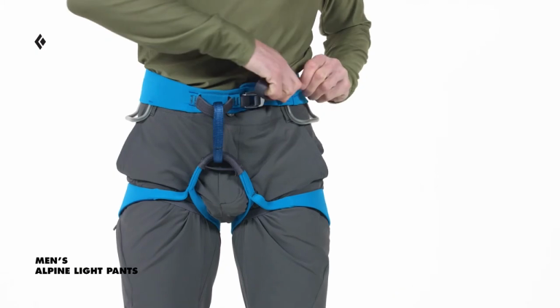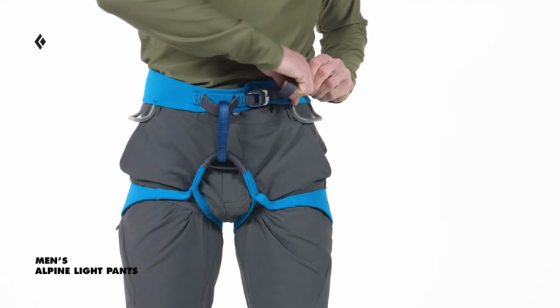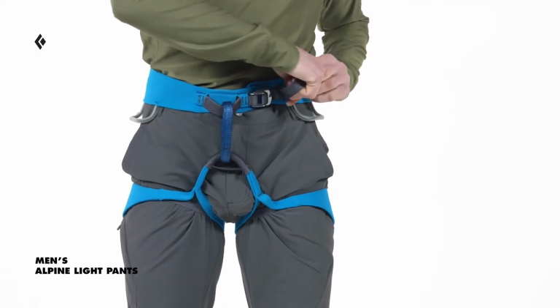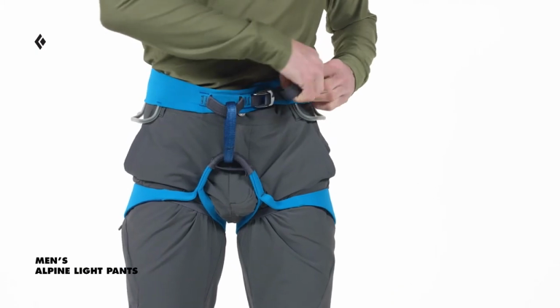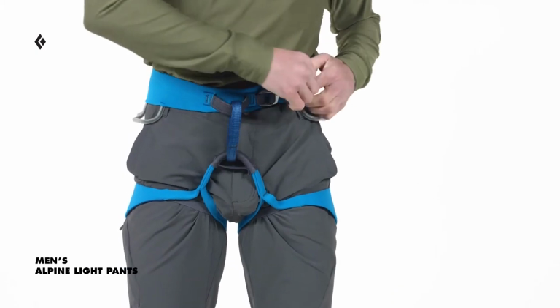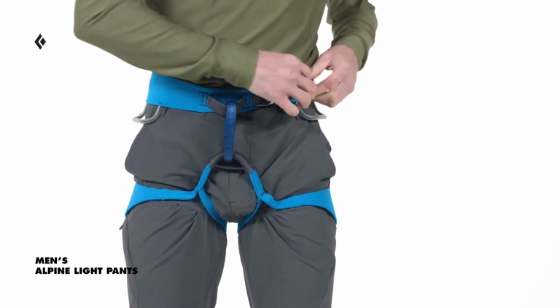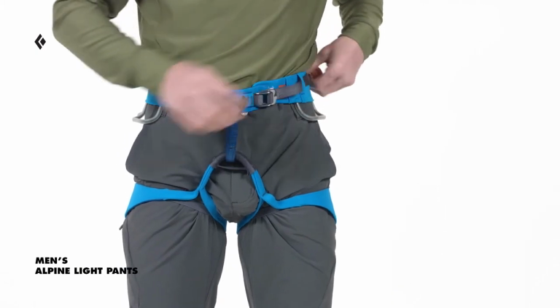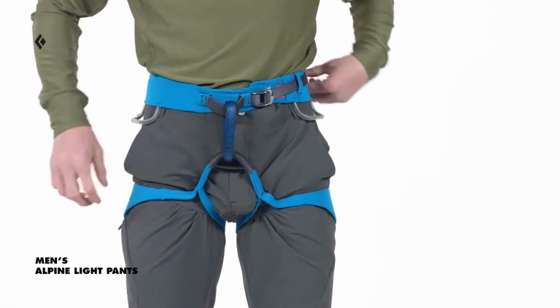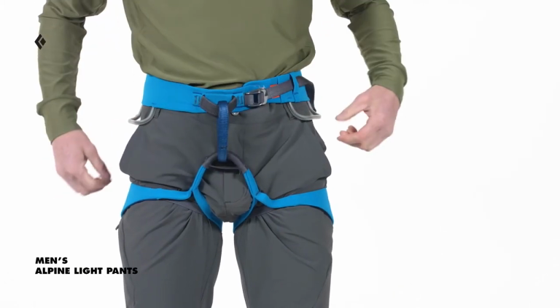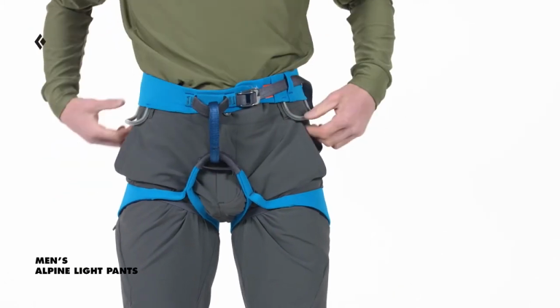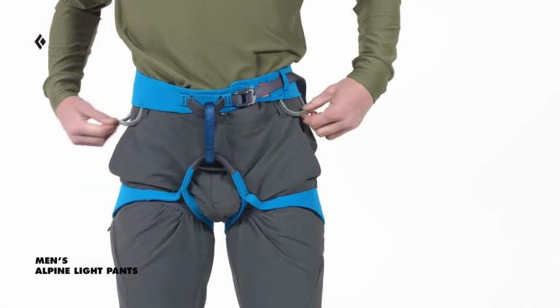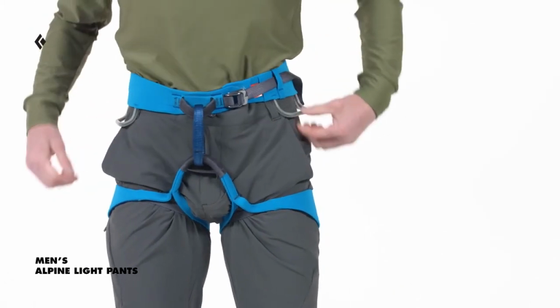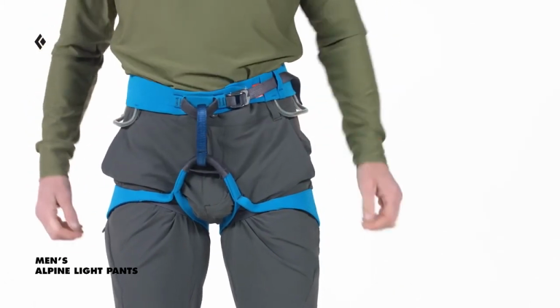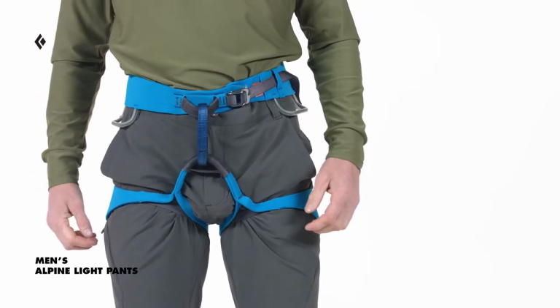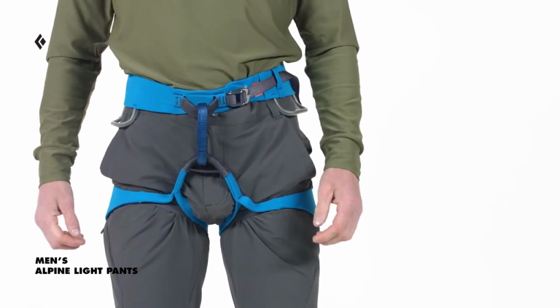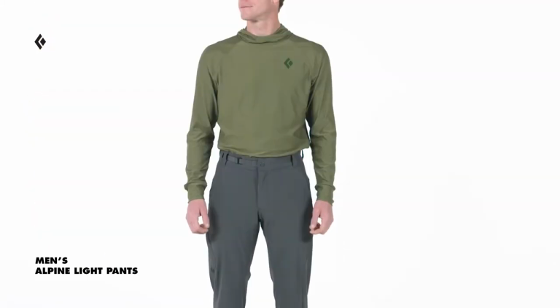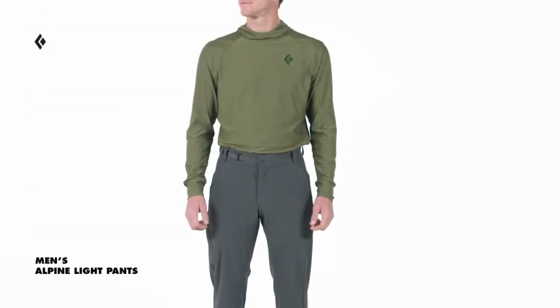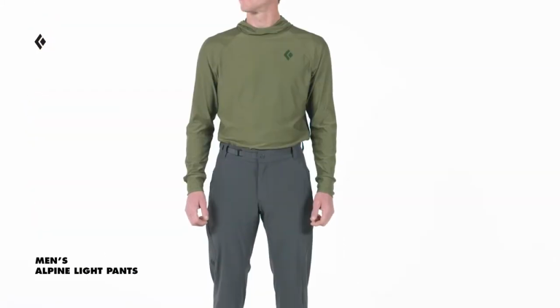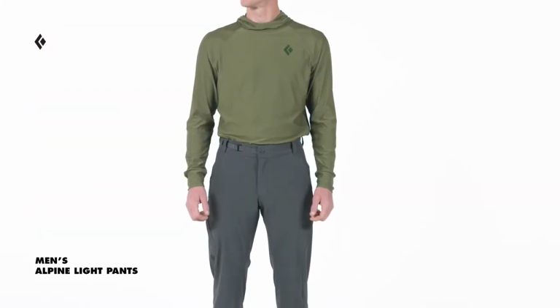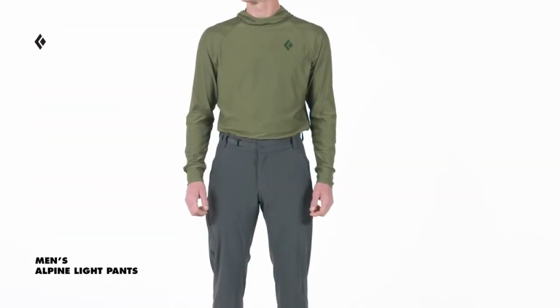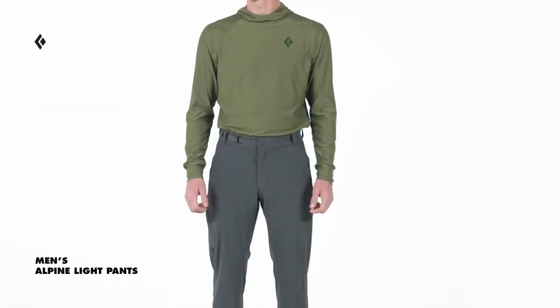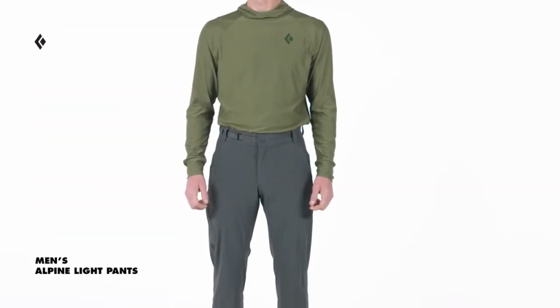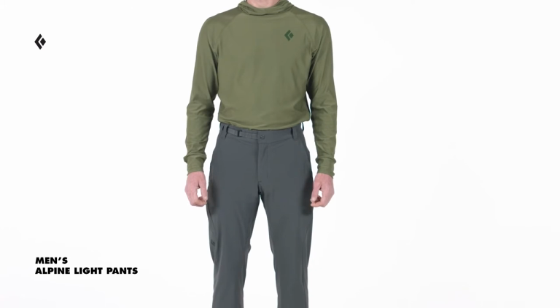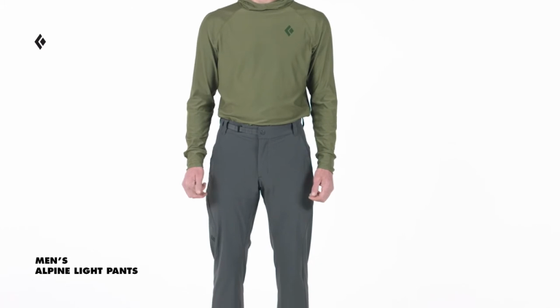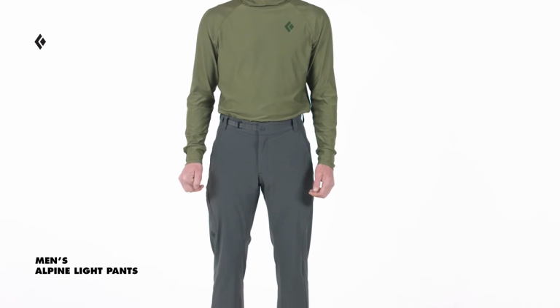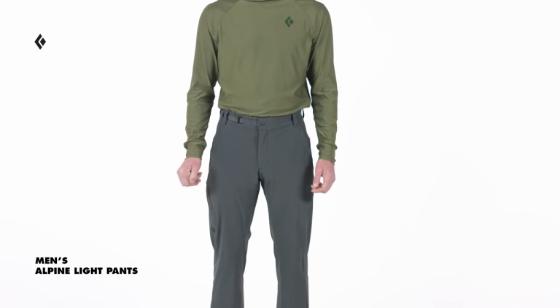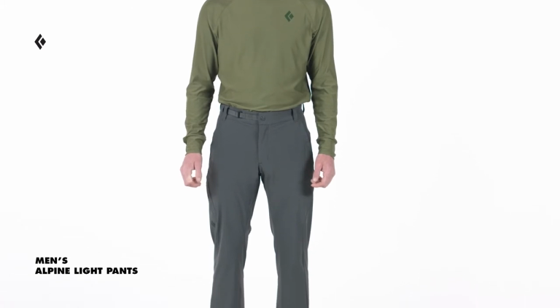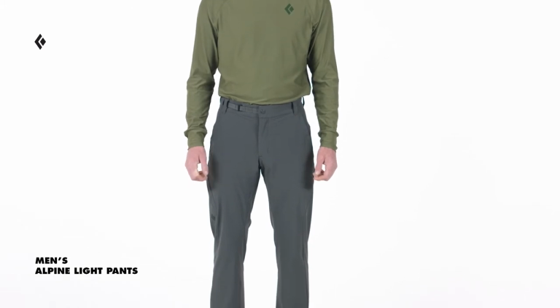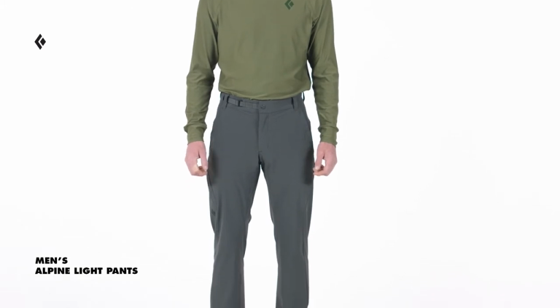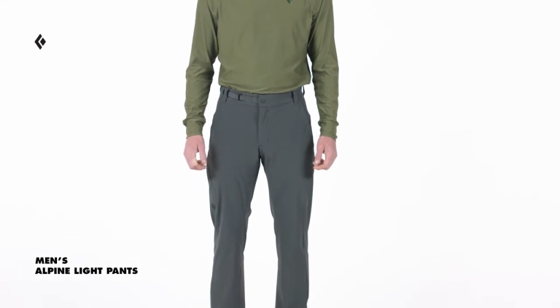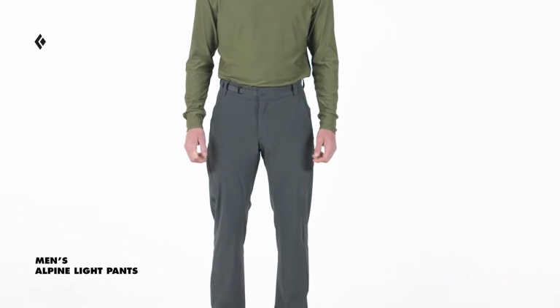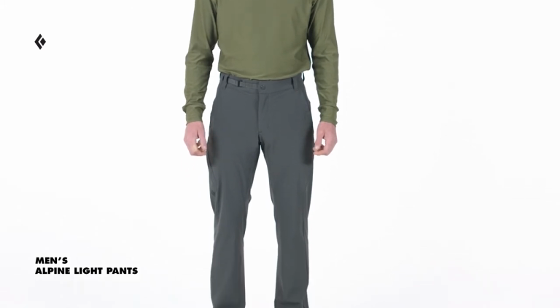We designed the Alpine Light Pants with a regular fit so they can be paired with a base layer in cooler temperatures, but also fit under a harness when the terrain calls for a rope. Rob is six foot one and 175 pounds and he is wearing a size medium.